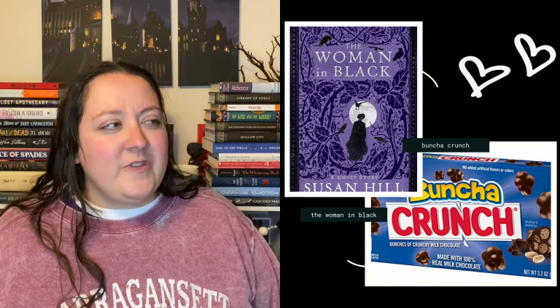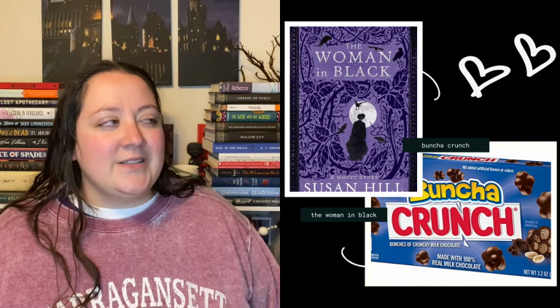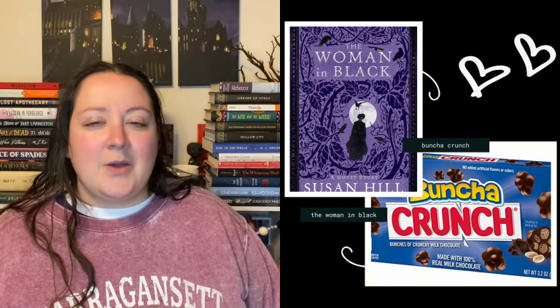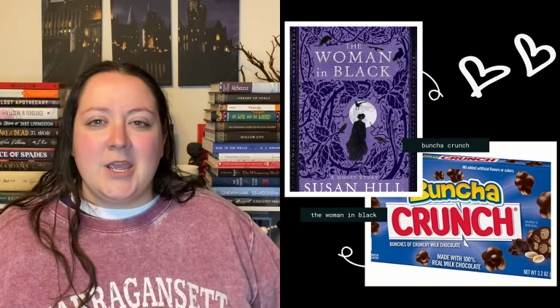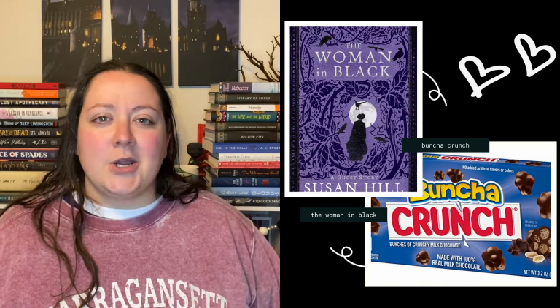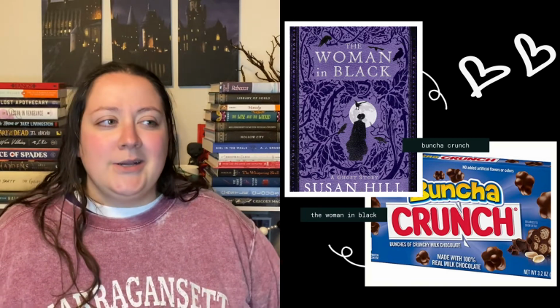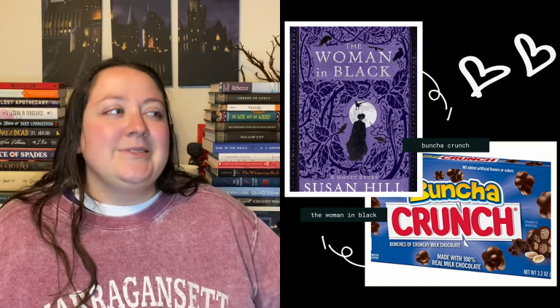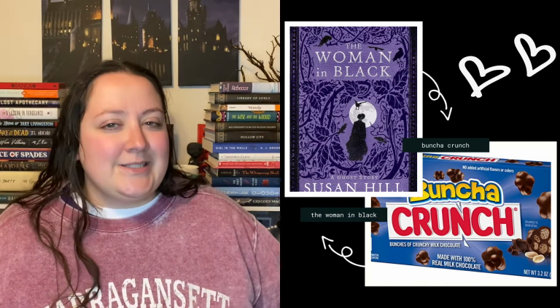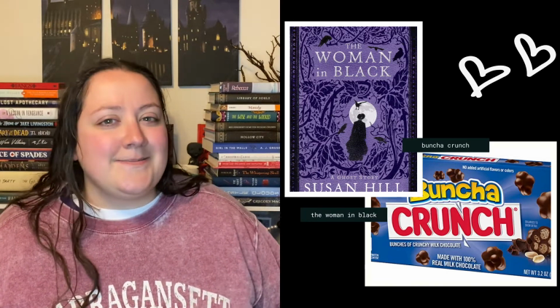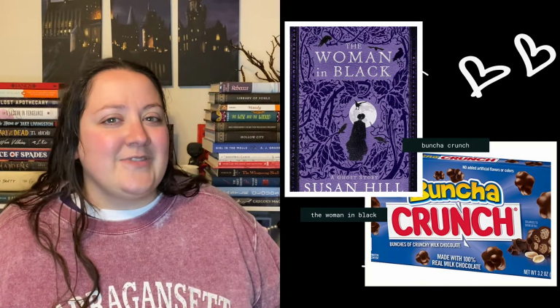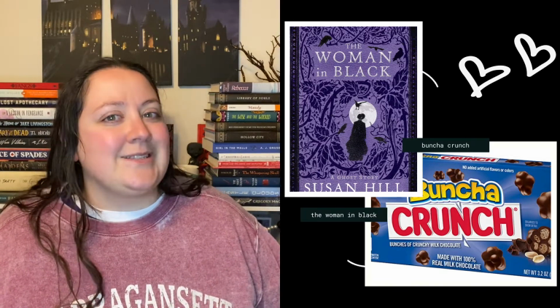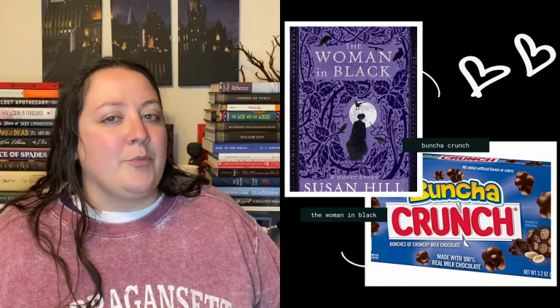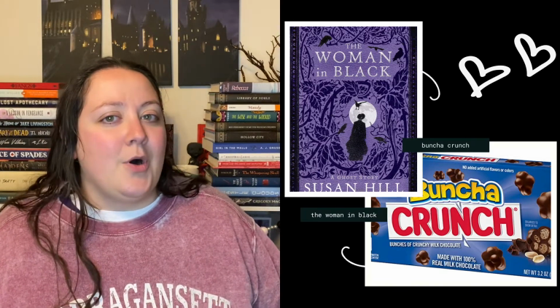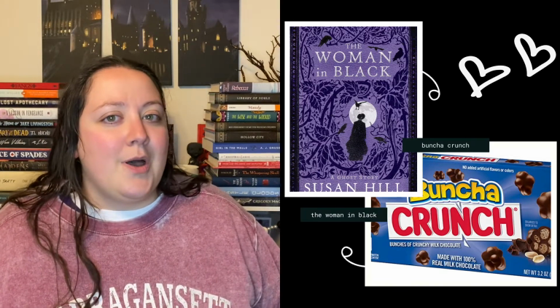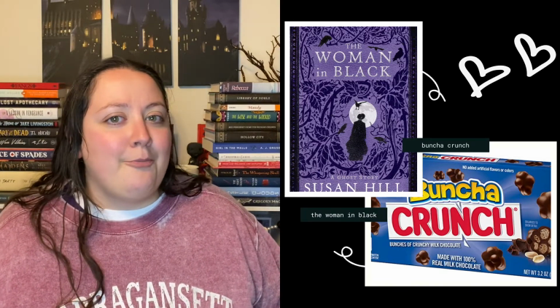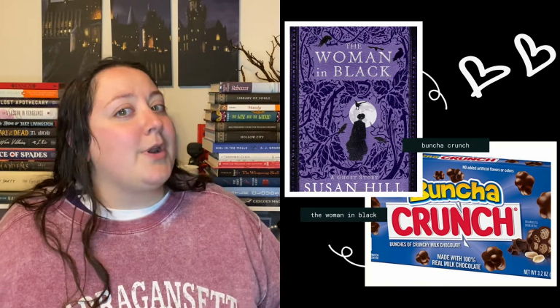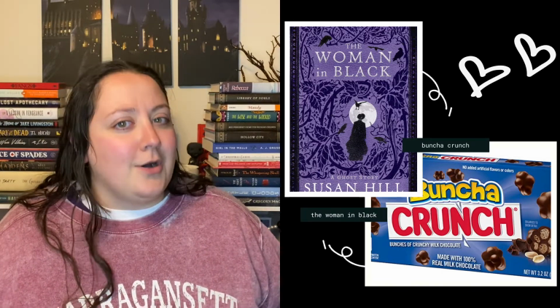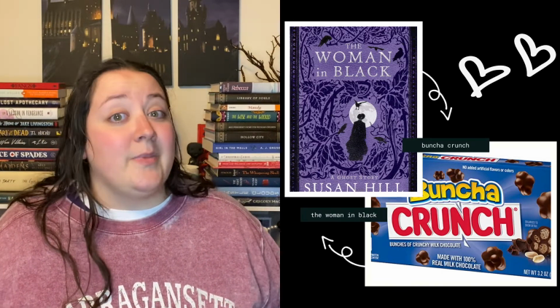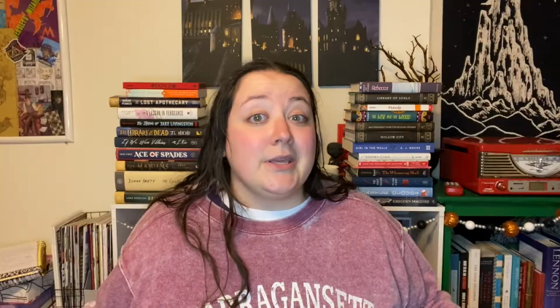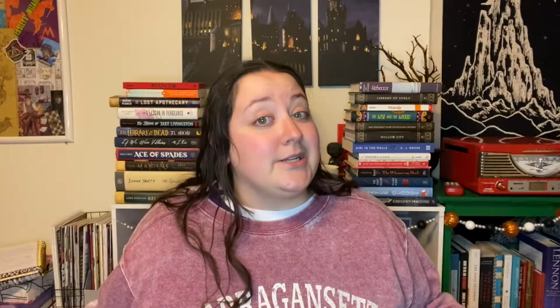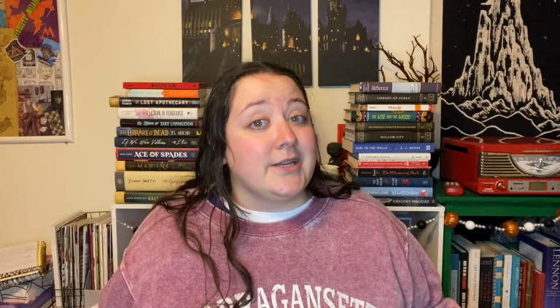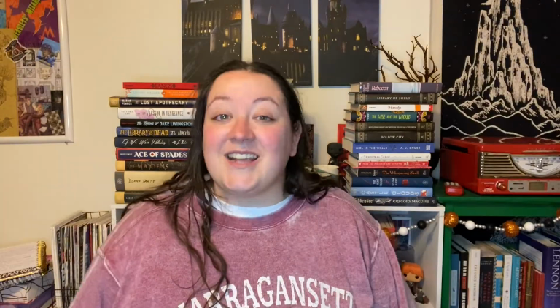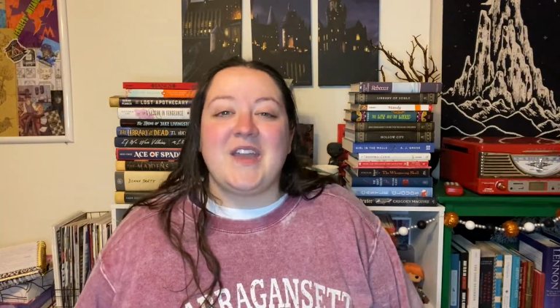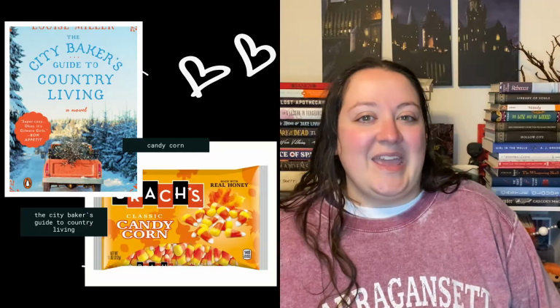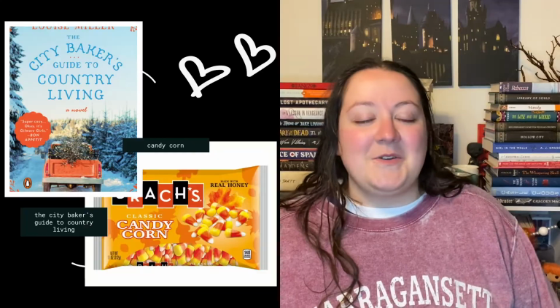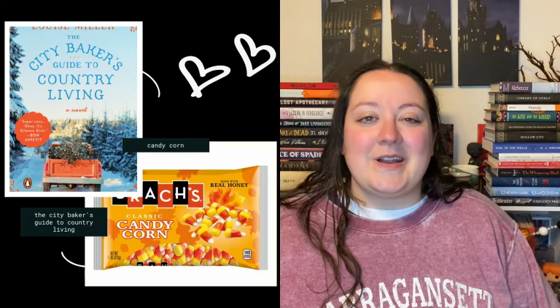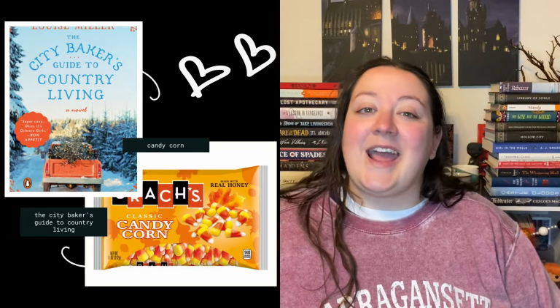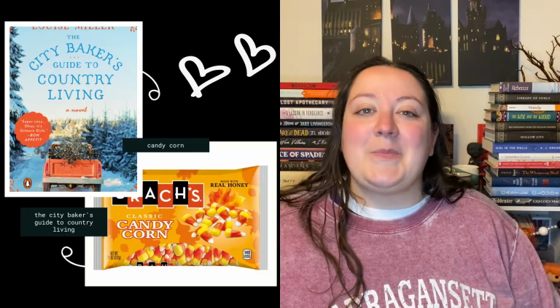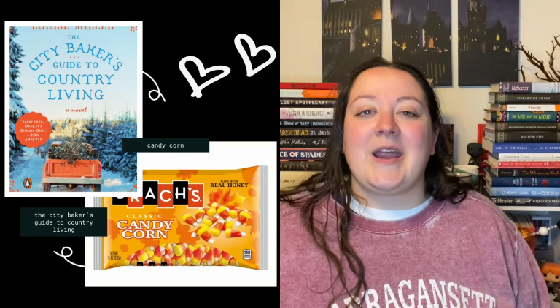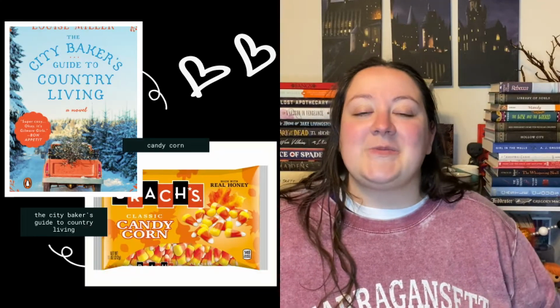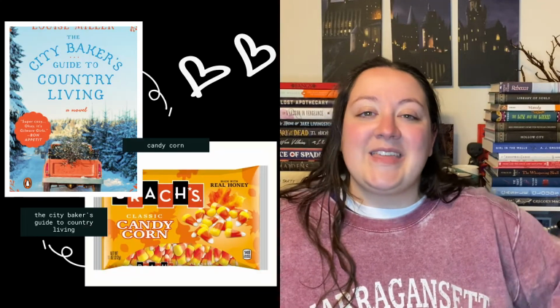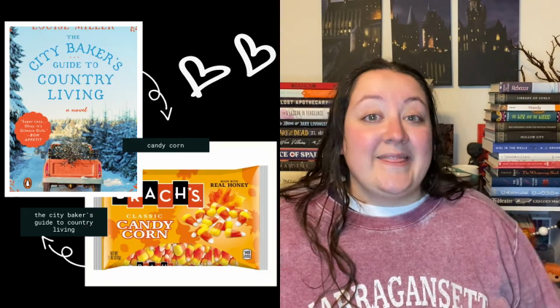Next we have Buncha Crunch, and I am pairing that with The Woman in Black. Both of these appear deceptively simple but are ultimately addicting.